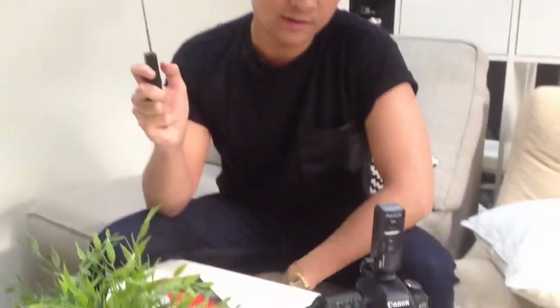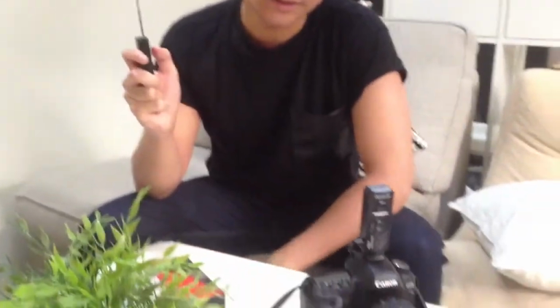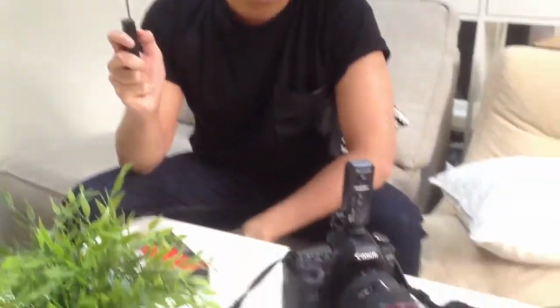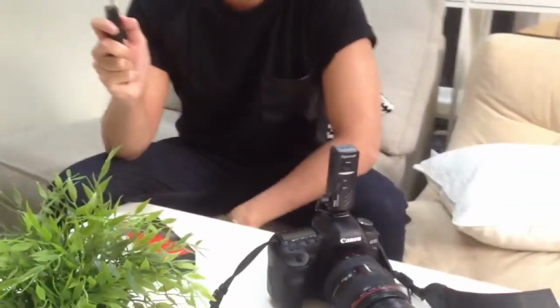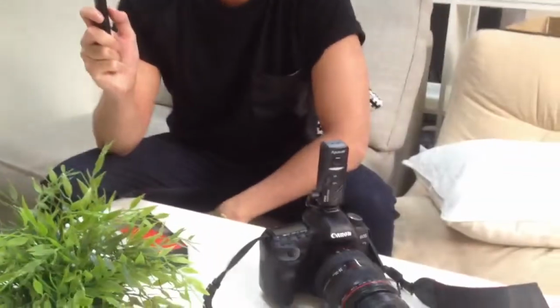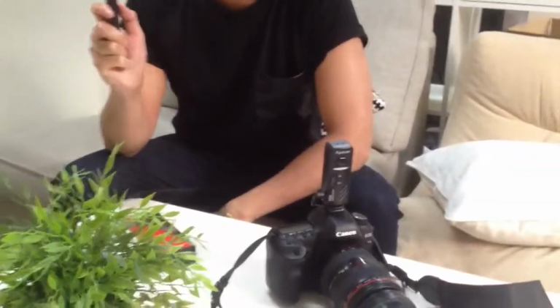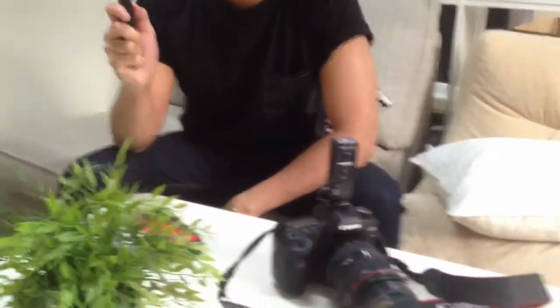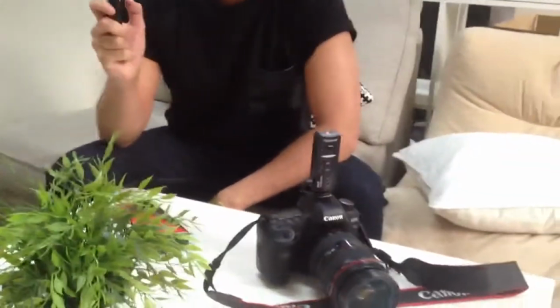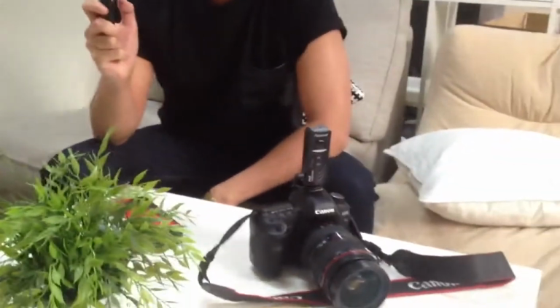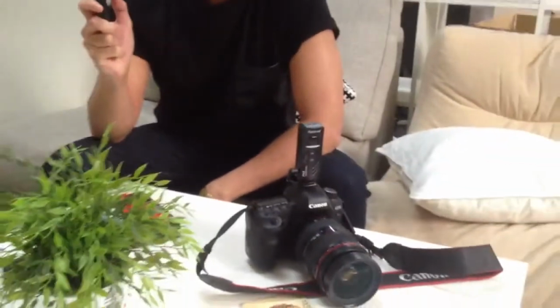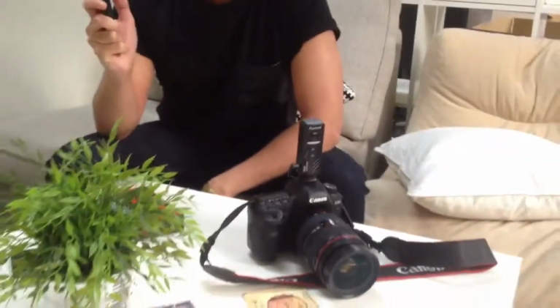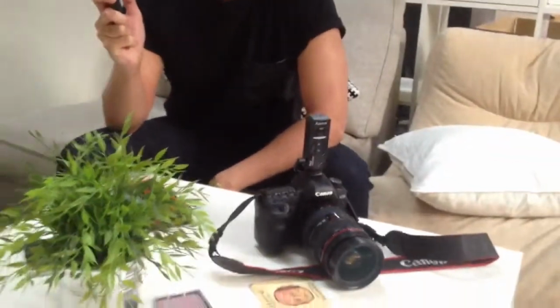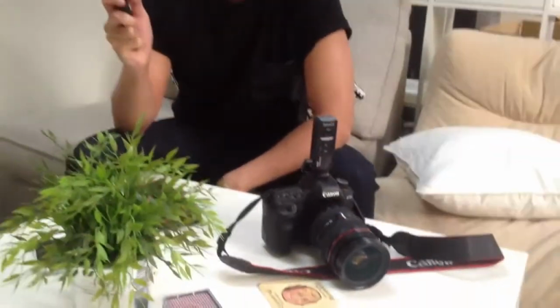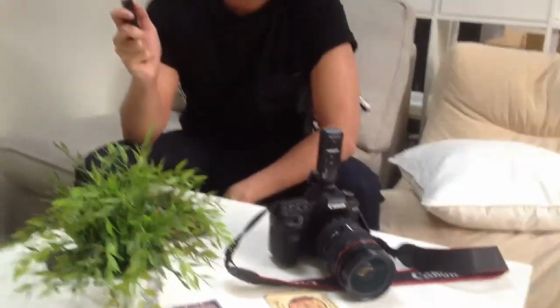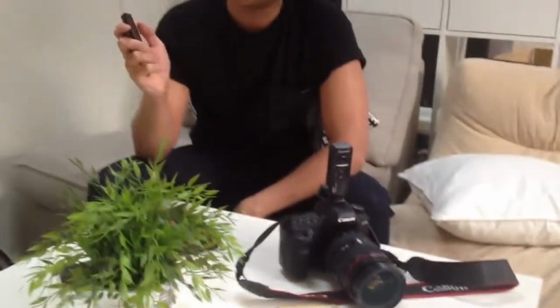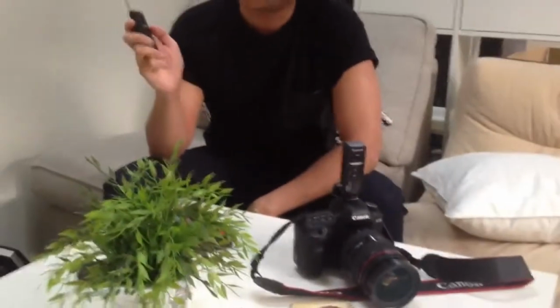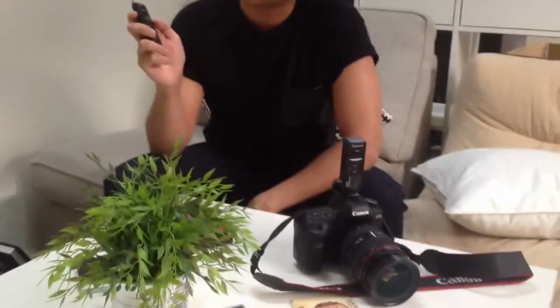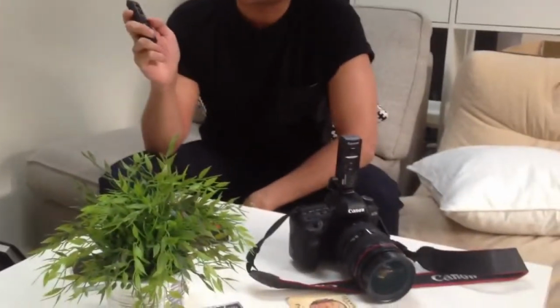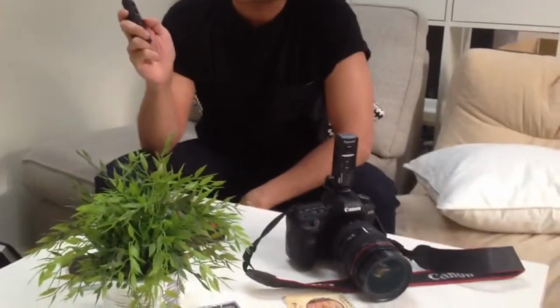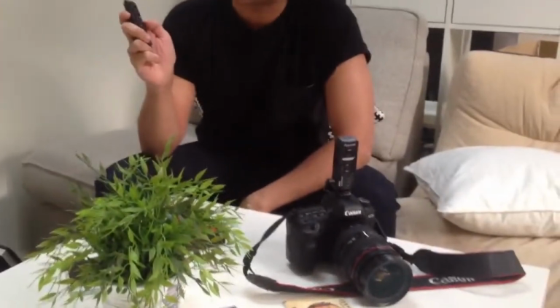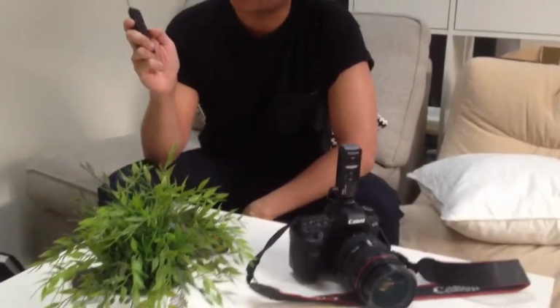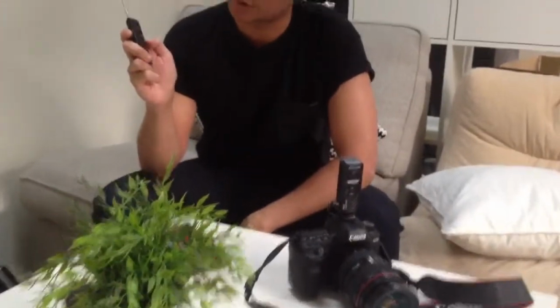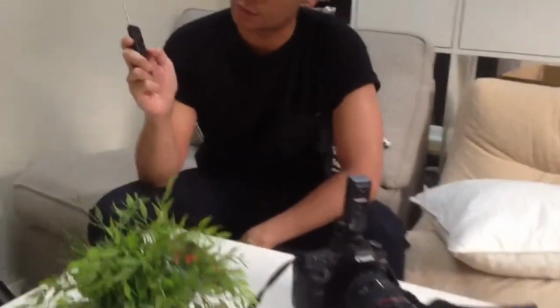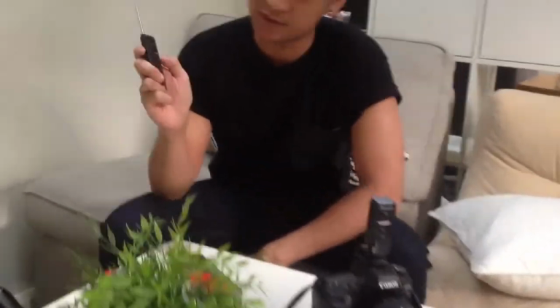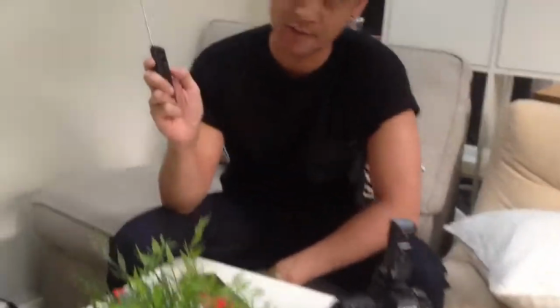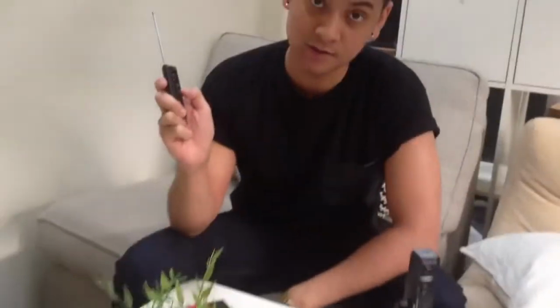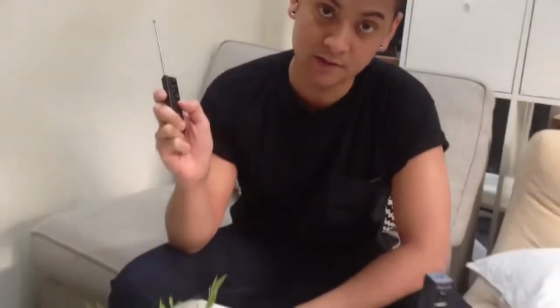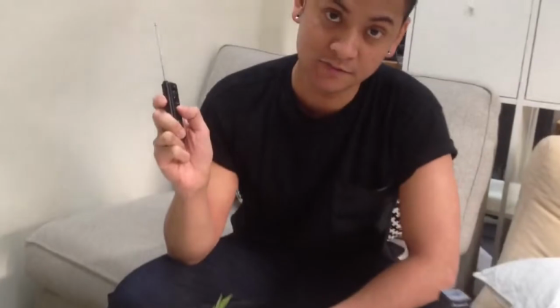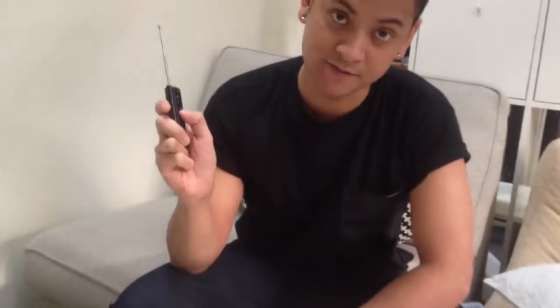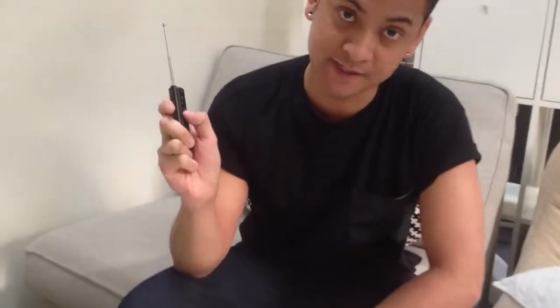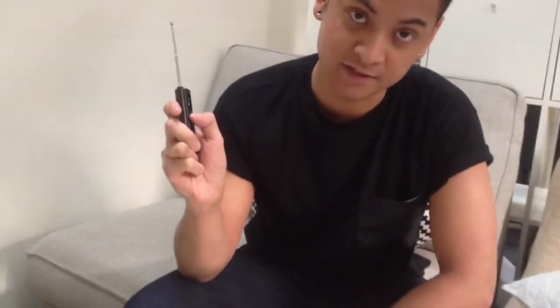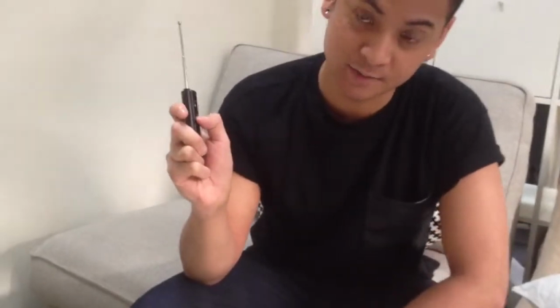Just simple, simple remote shutter. You can even change it to timer — 5 second timer.